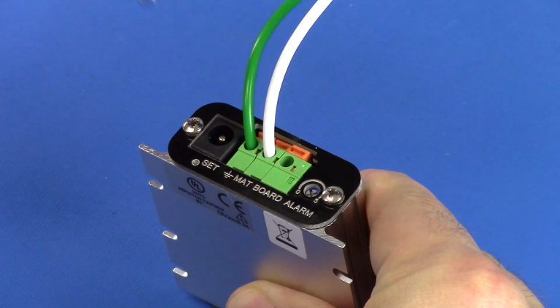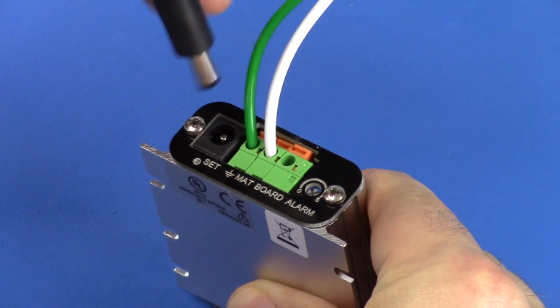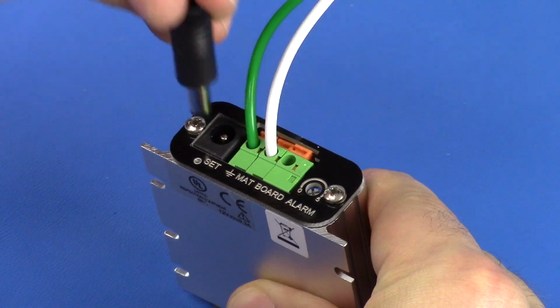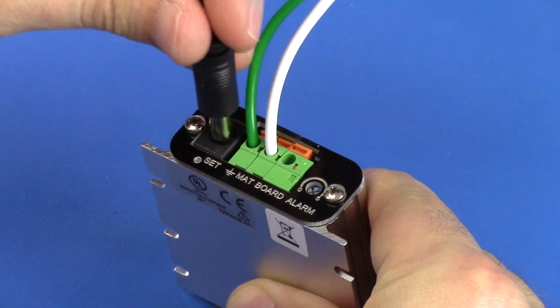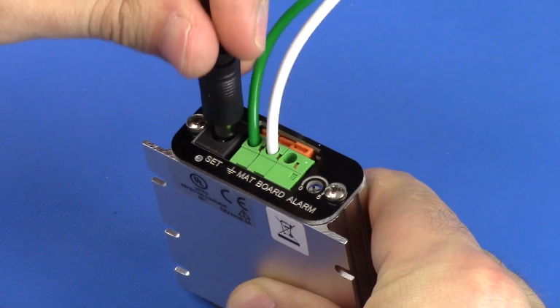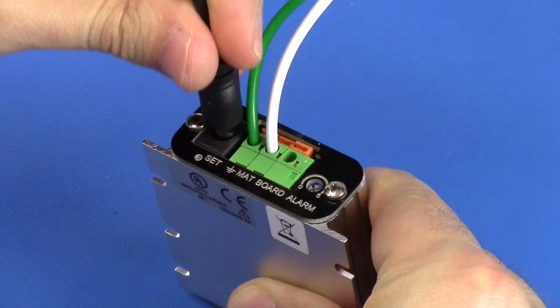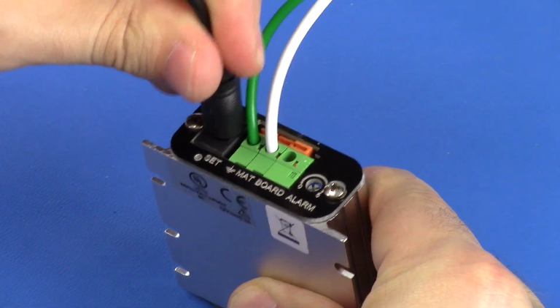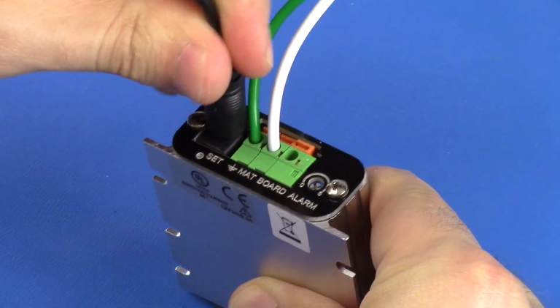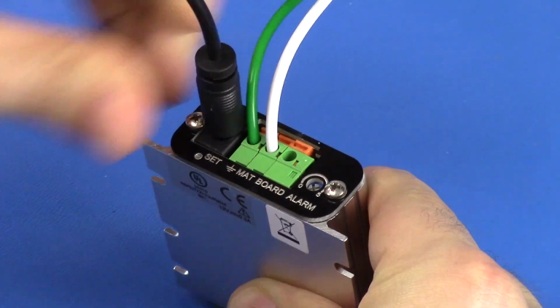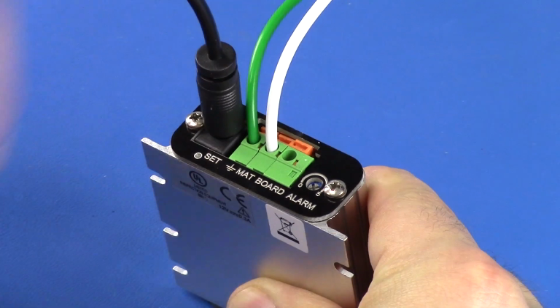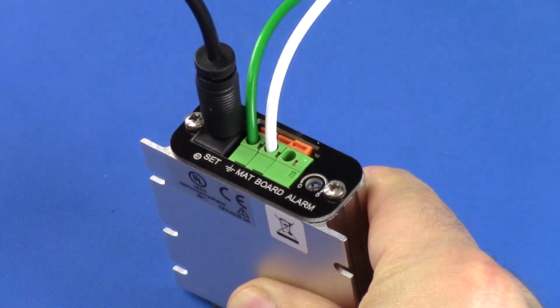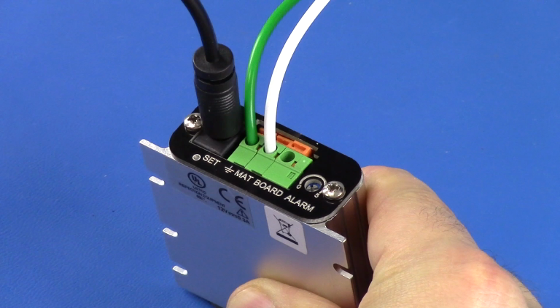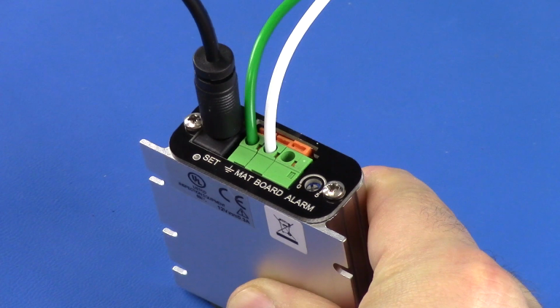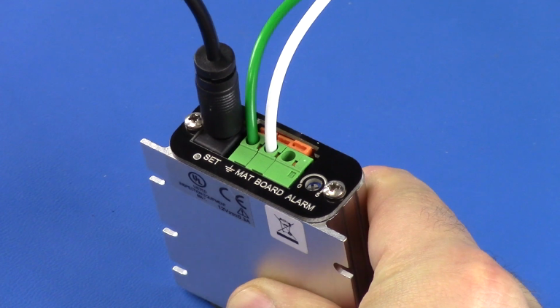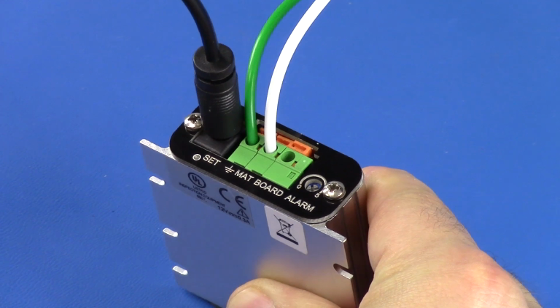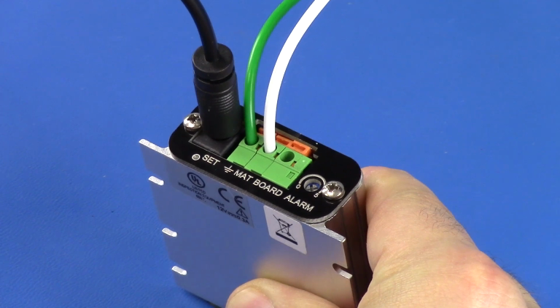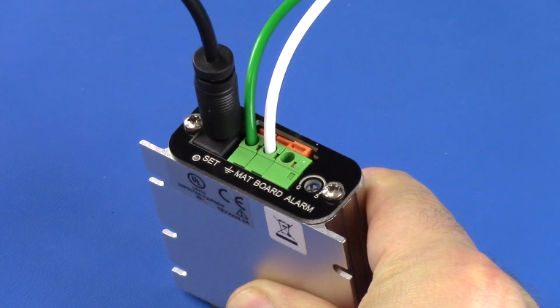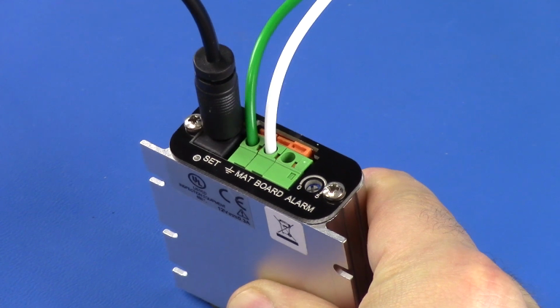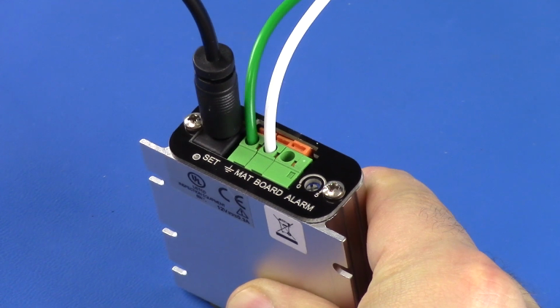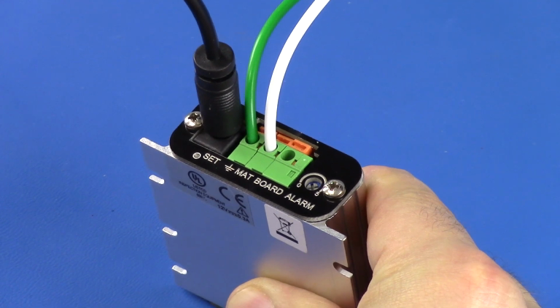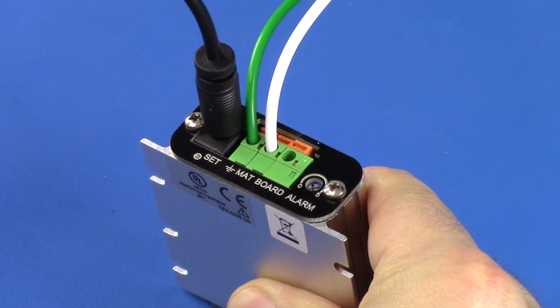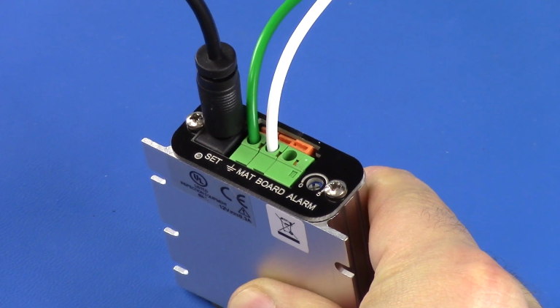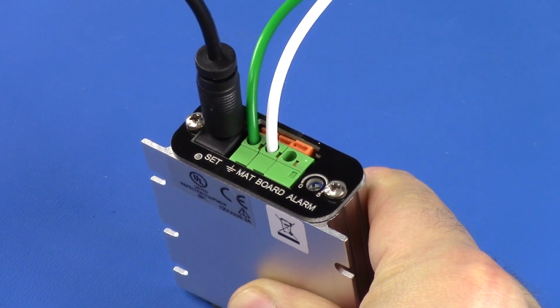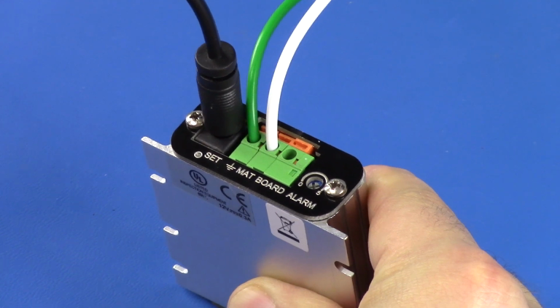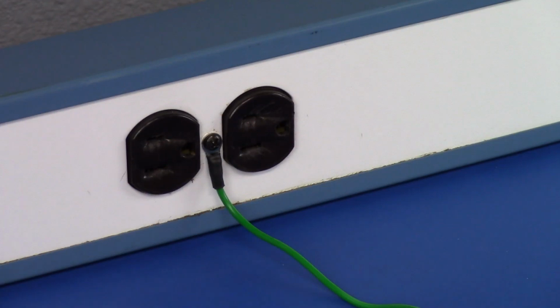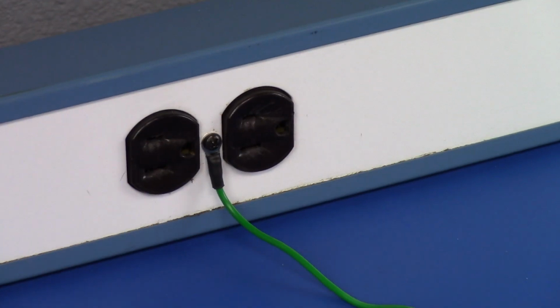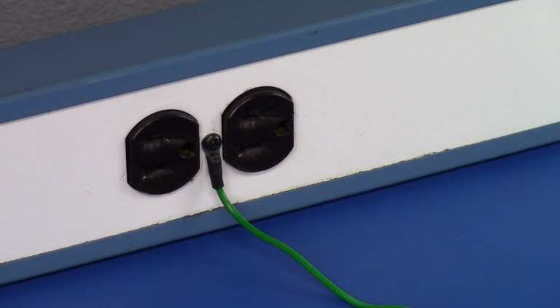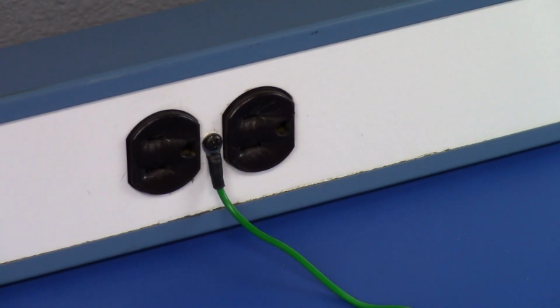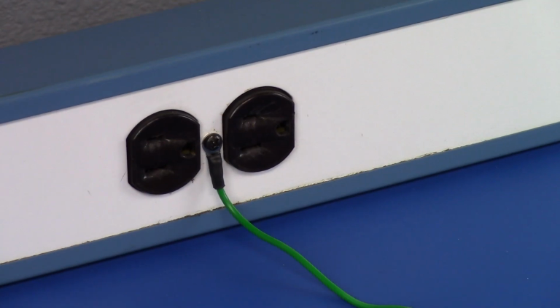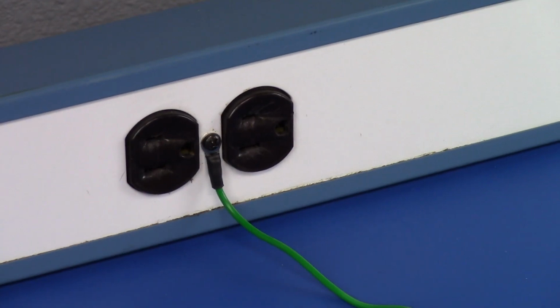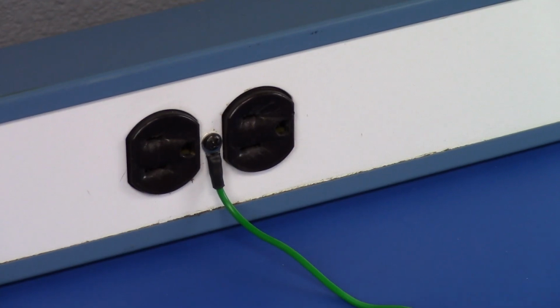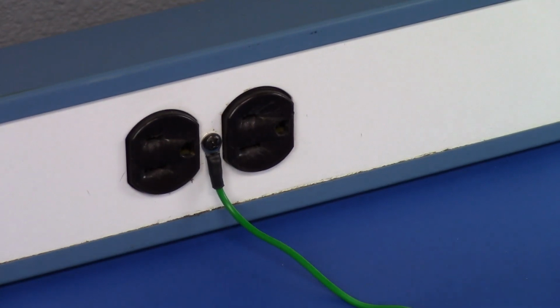Lastly, connect the power adapter to the monitor and an appropriate electrical power outlet.